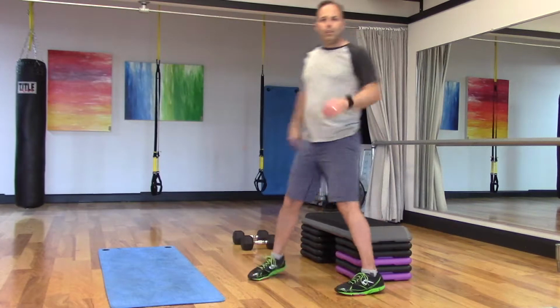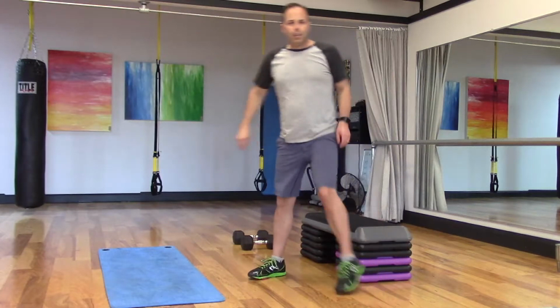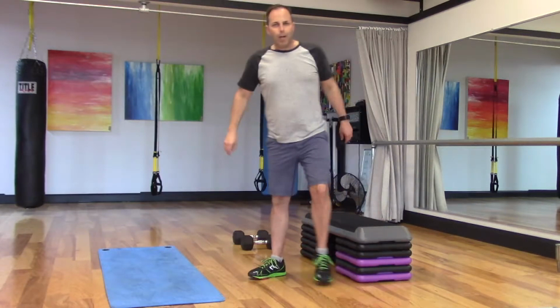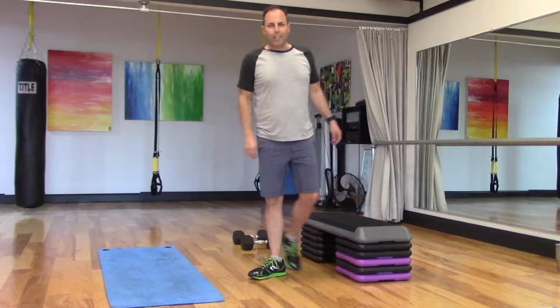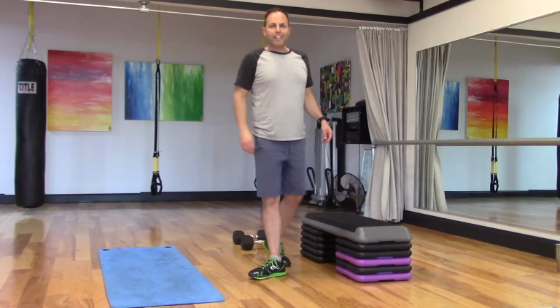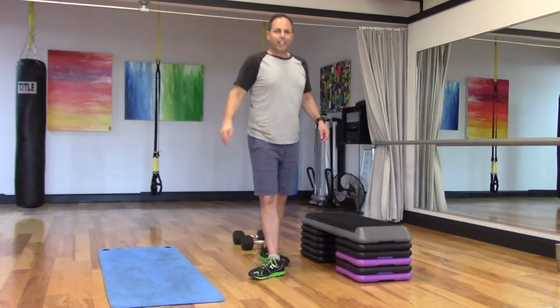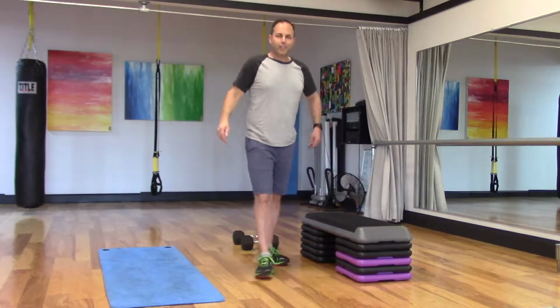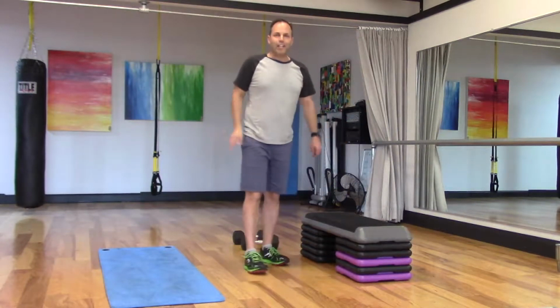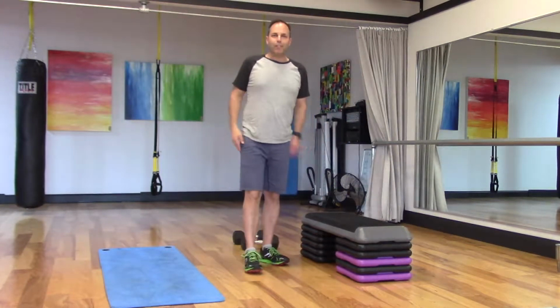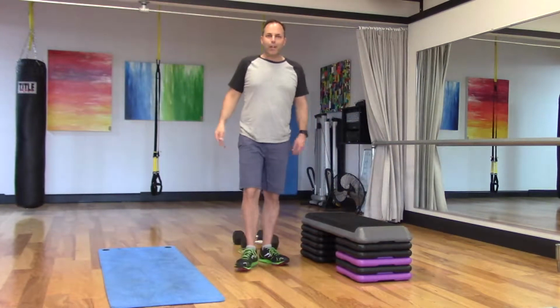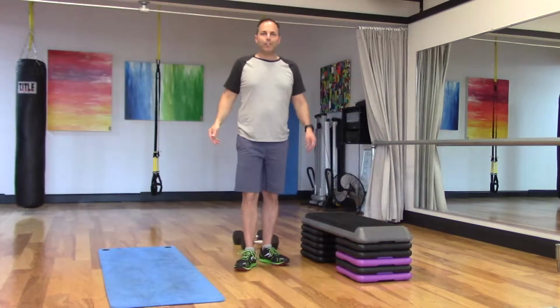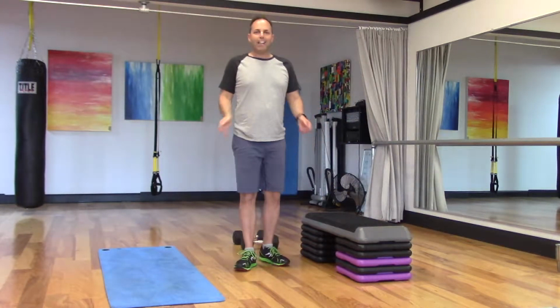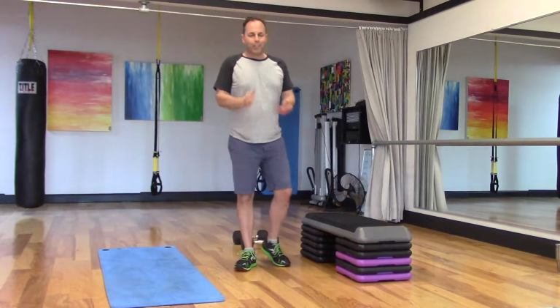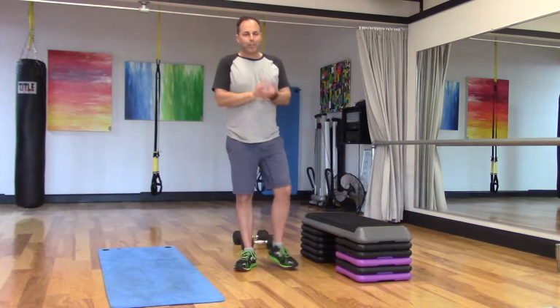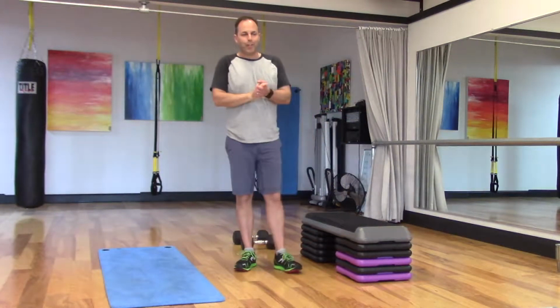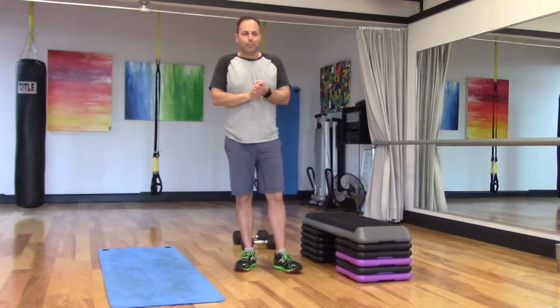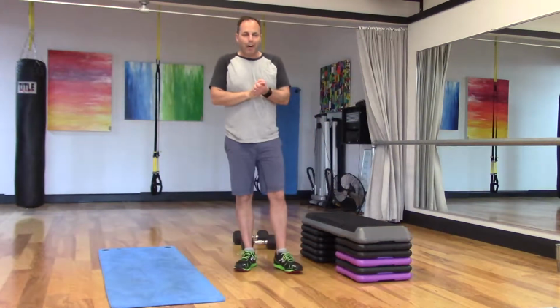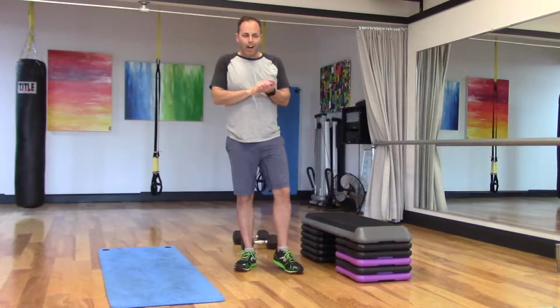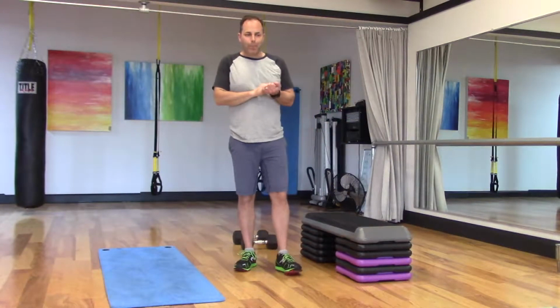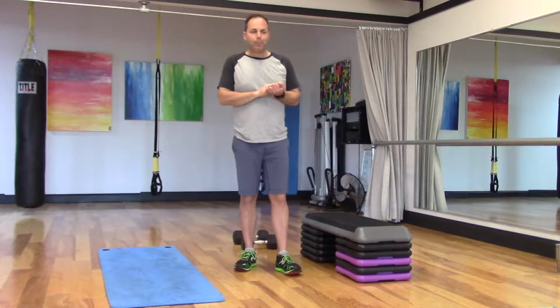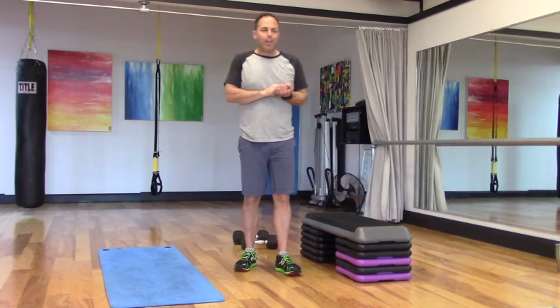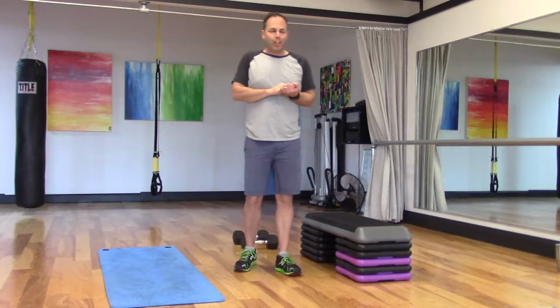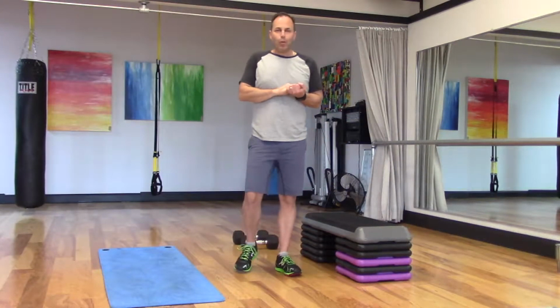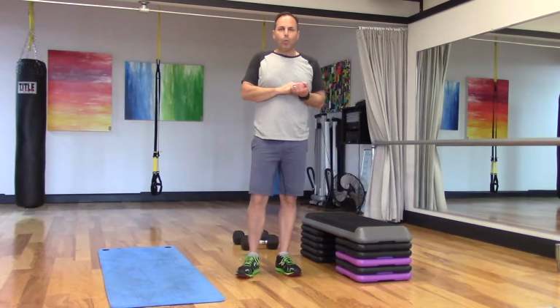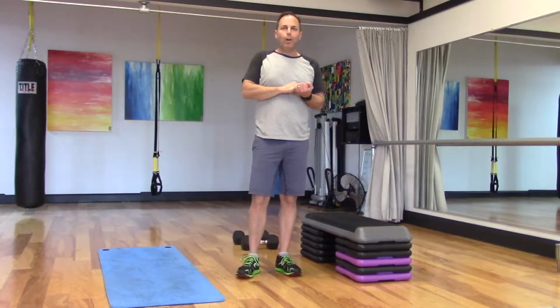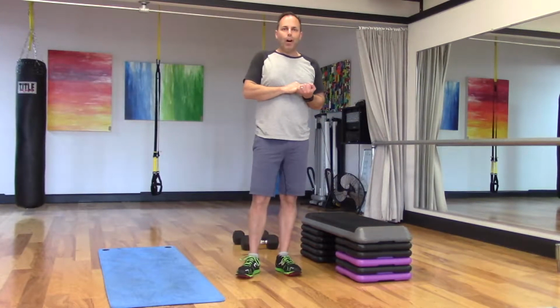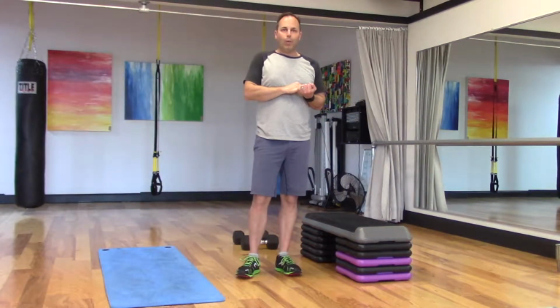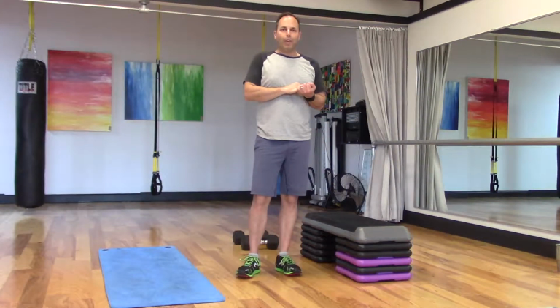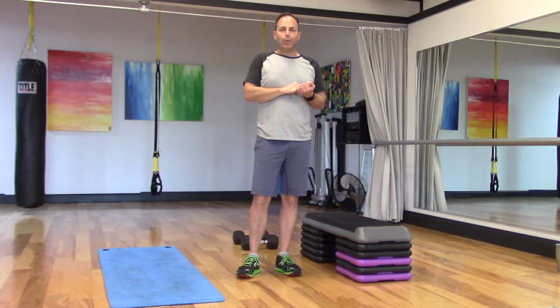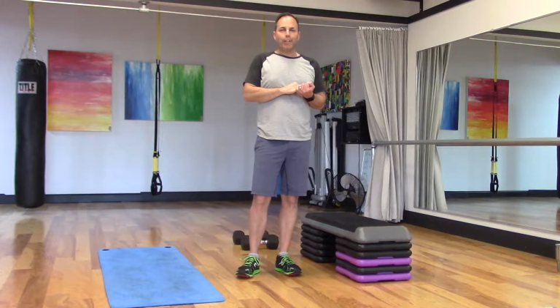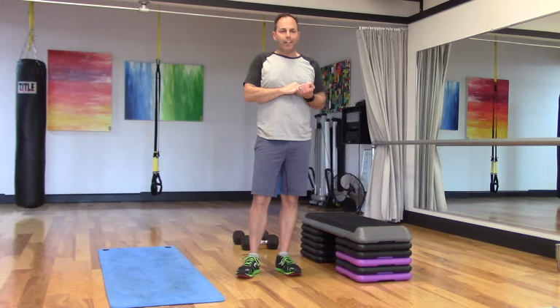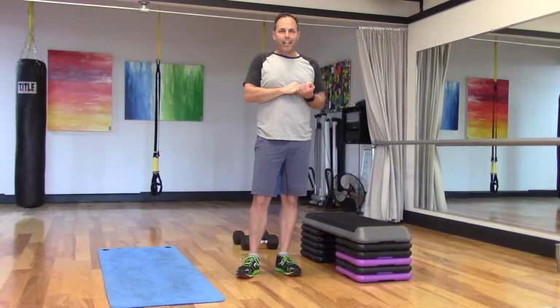Hi Blake, thanks for trying the videos out on your trip. Got a little workout for you here today.